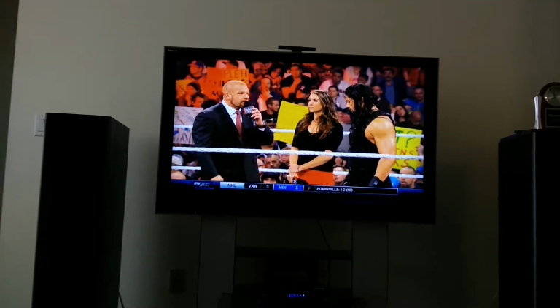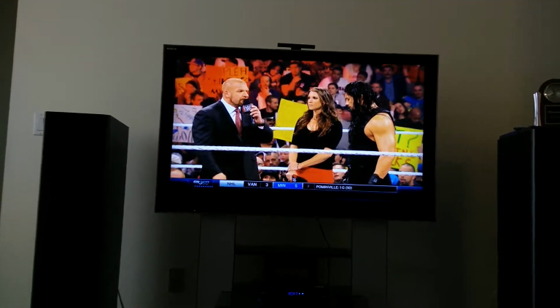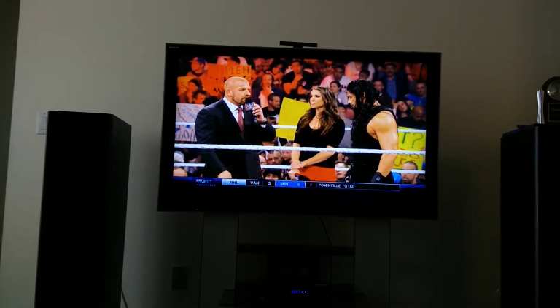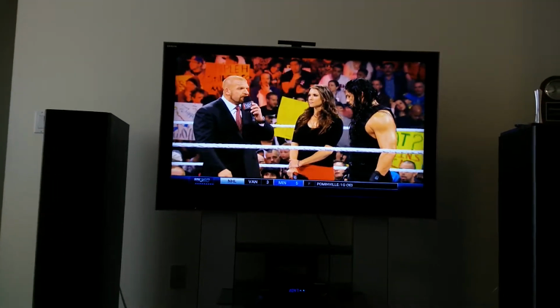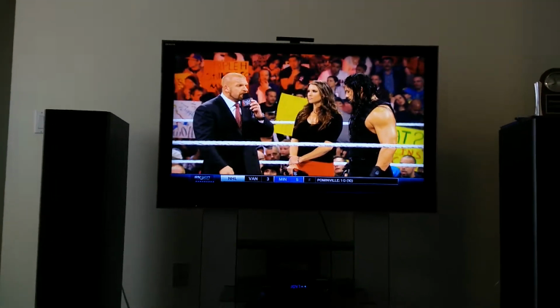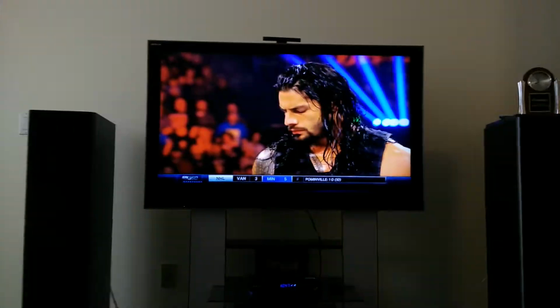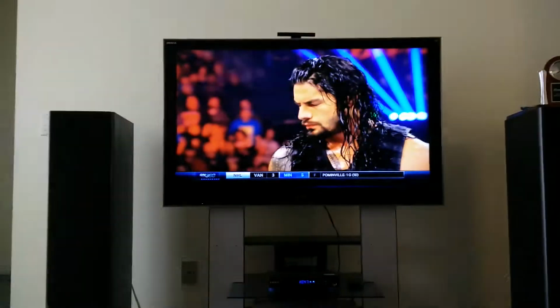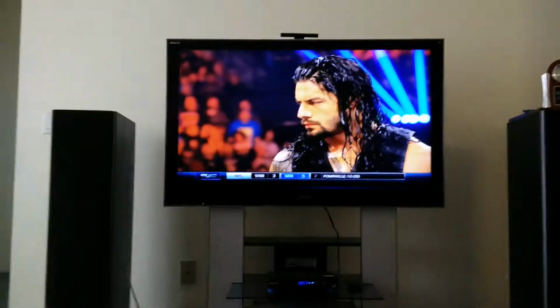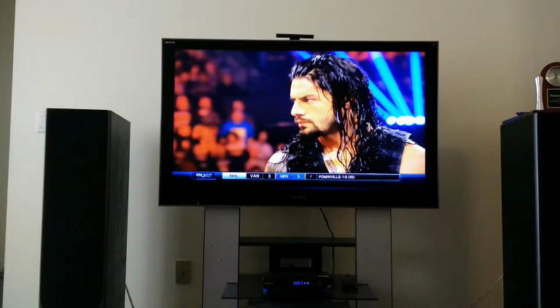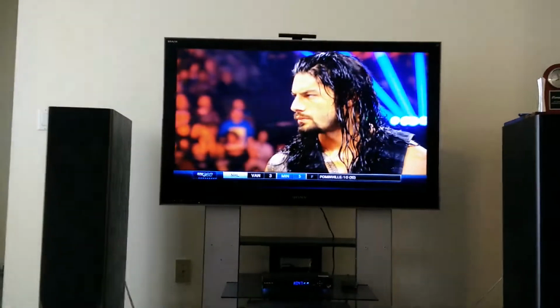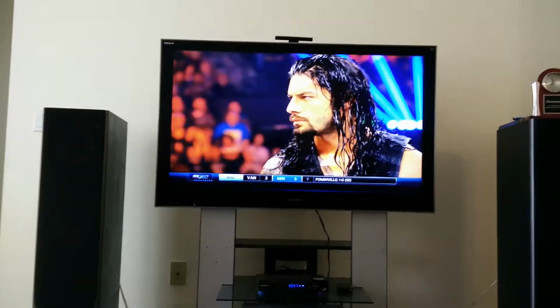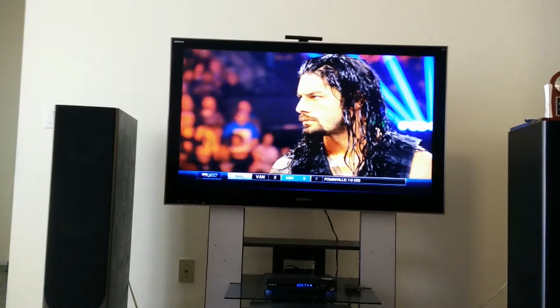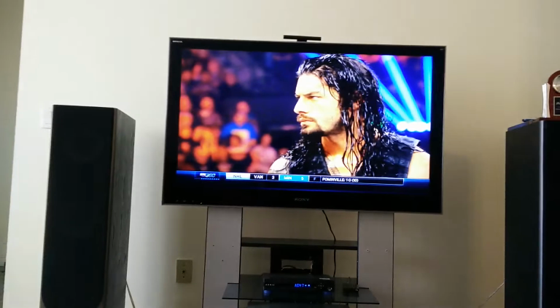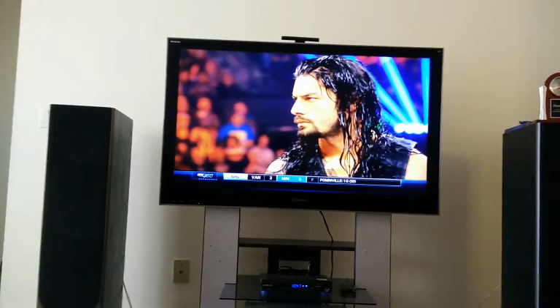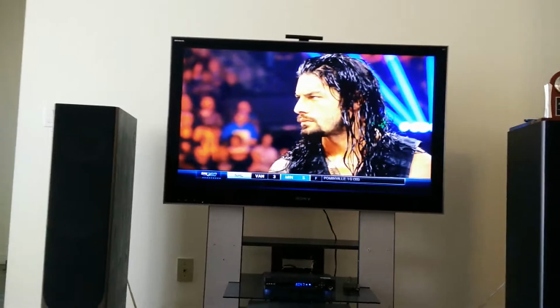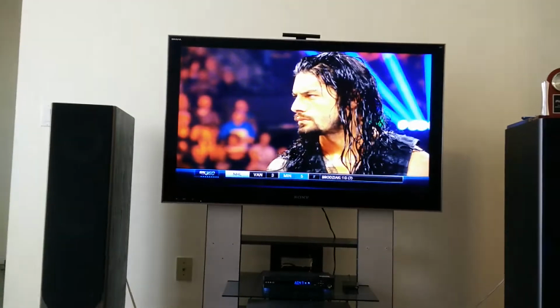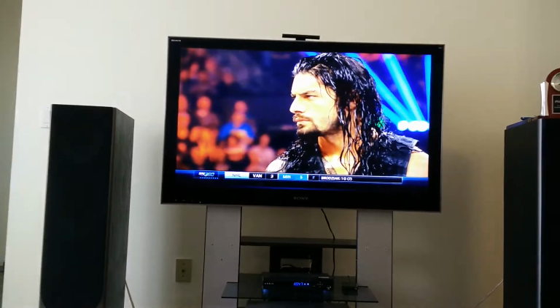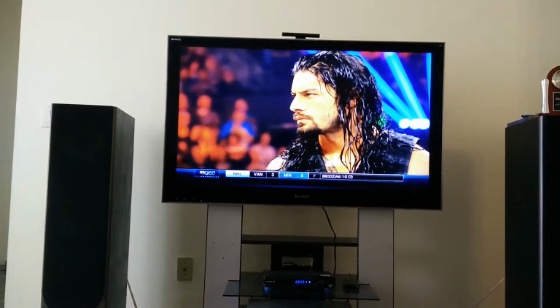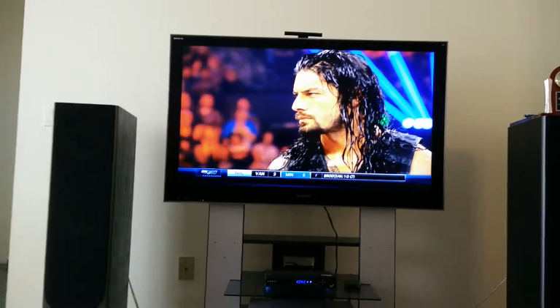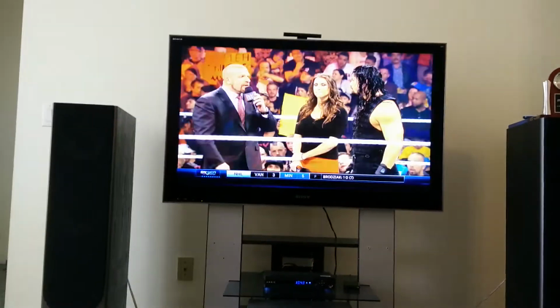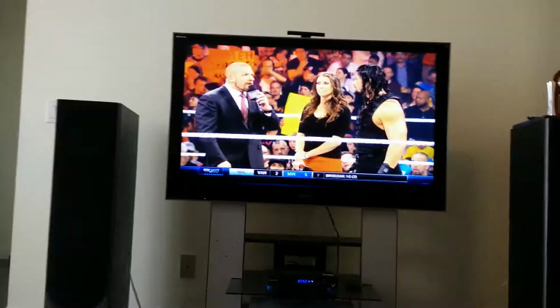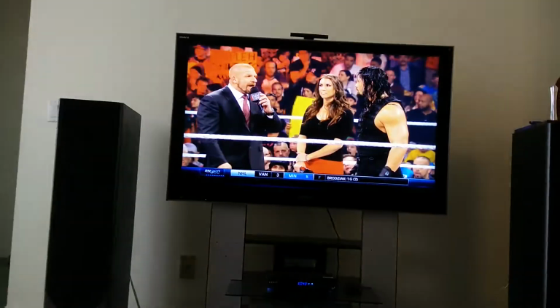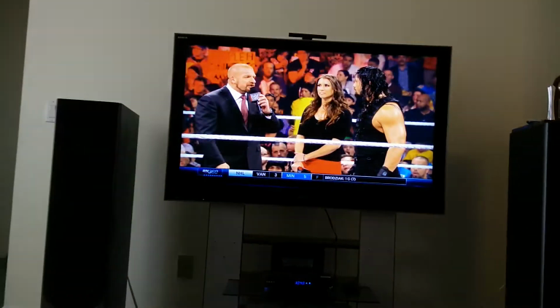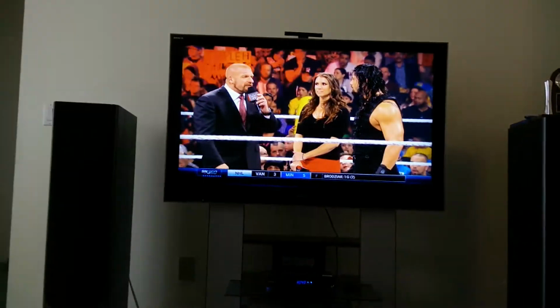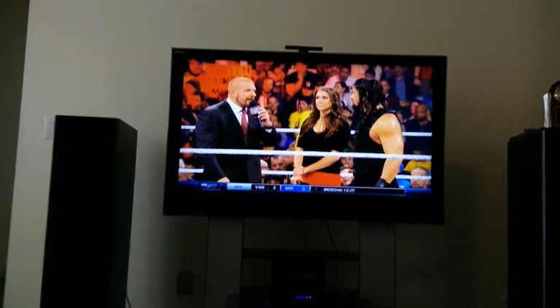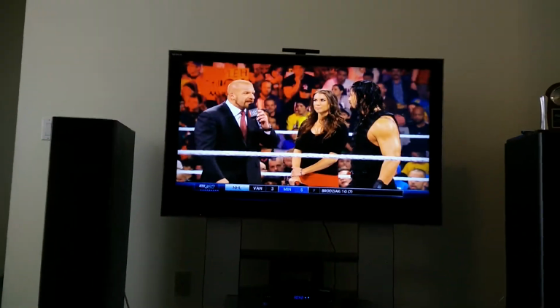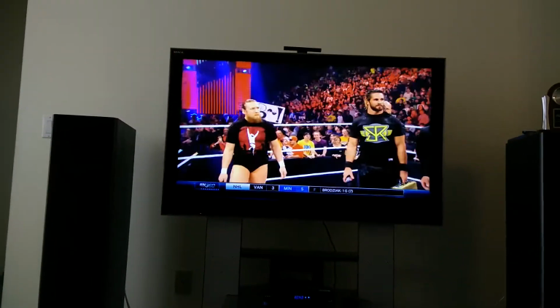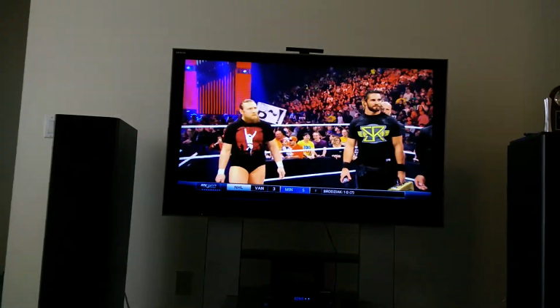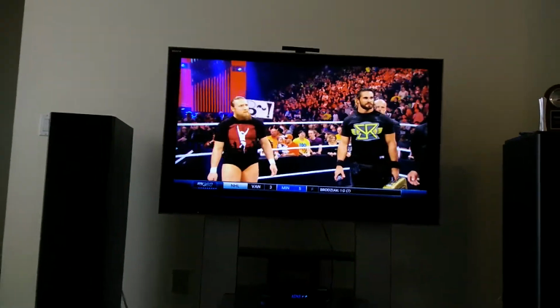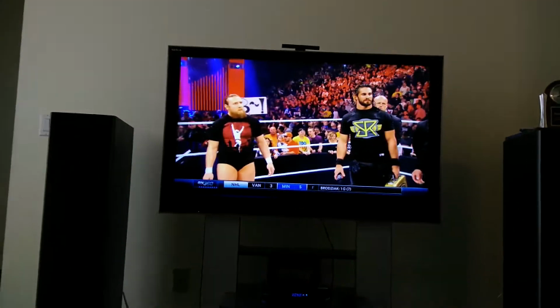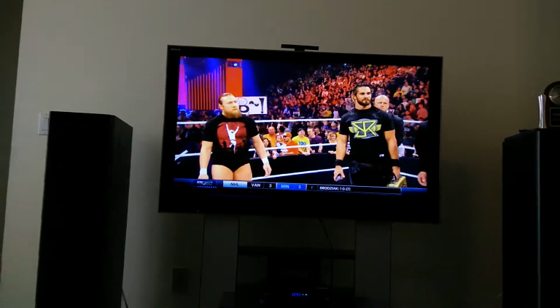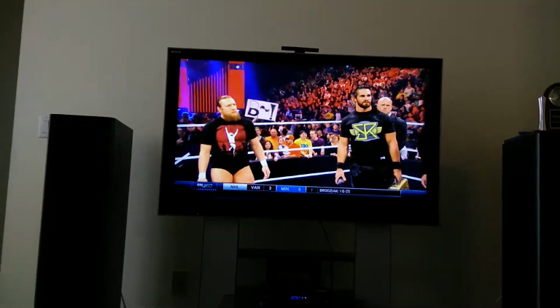I'm getting the TELUS optic installed in my house and I want to do the comparison.